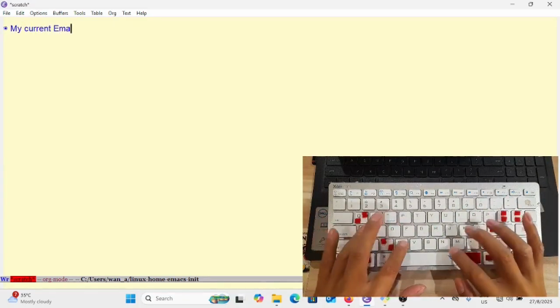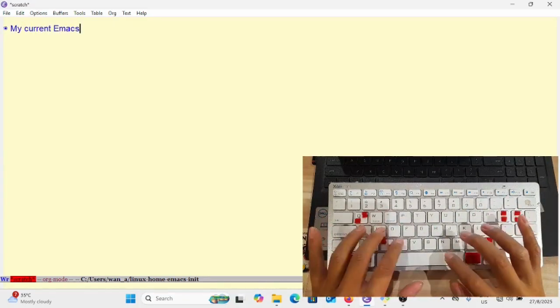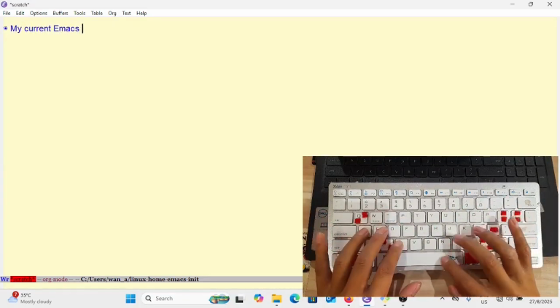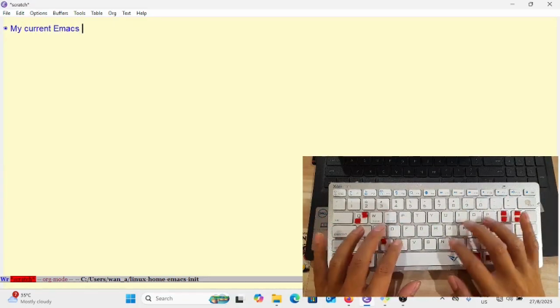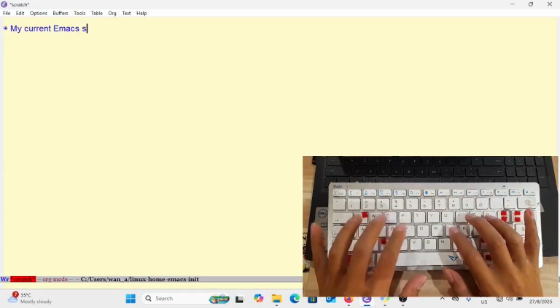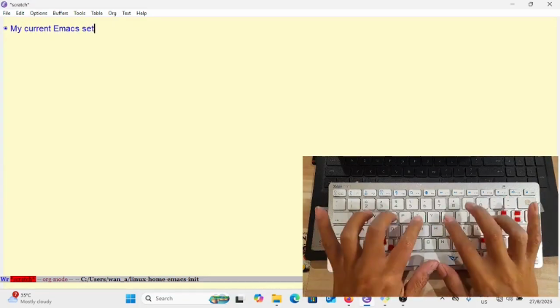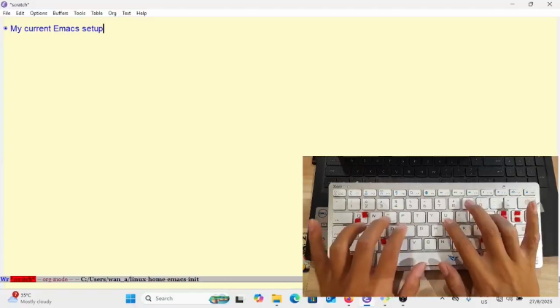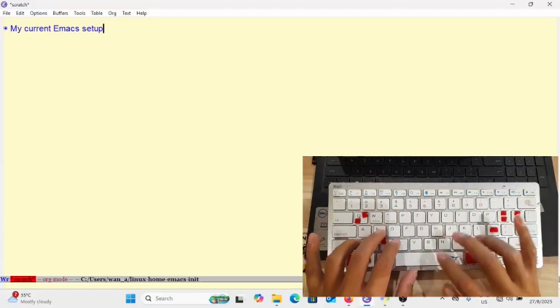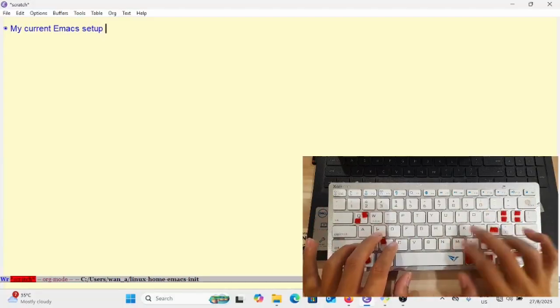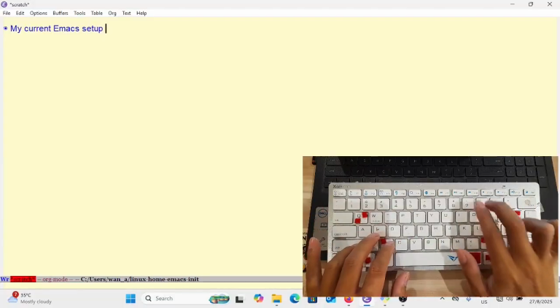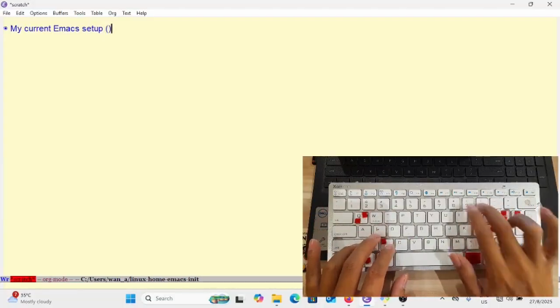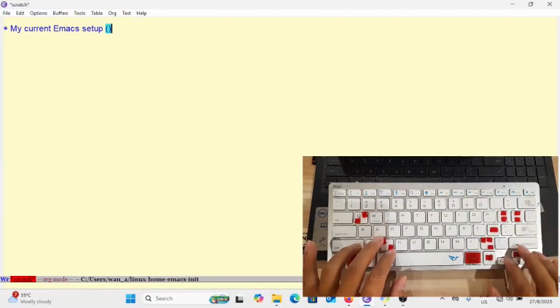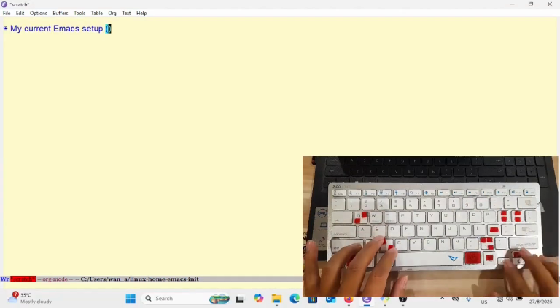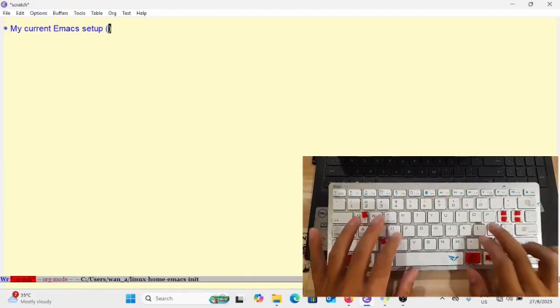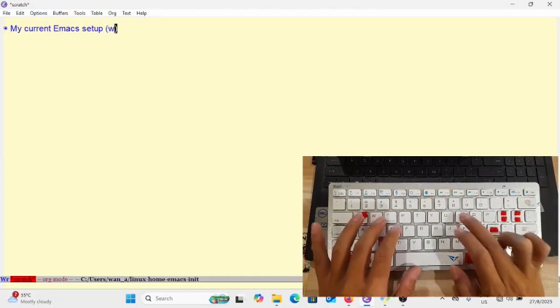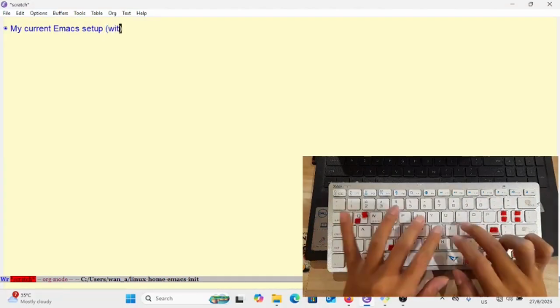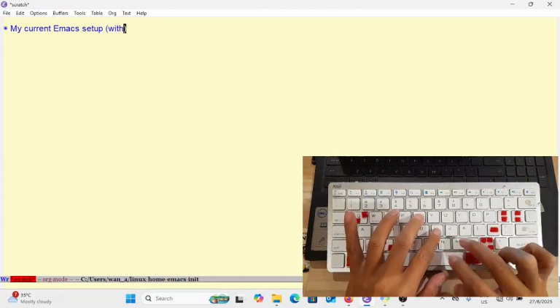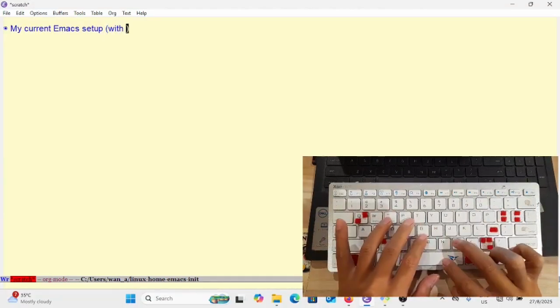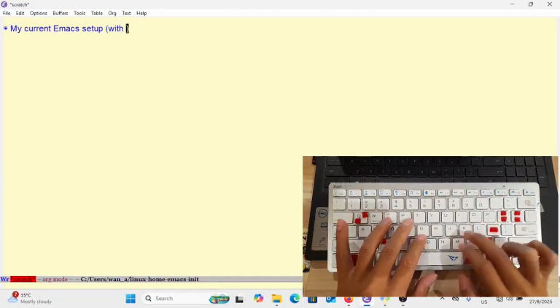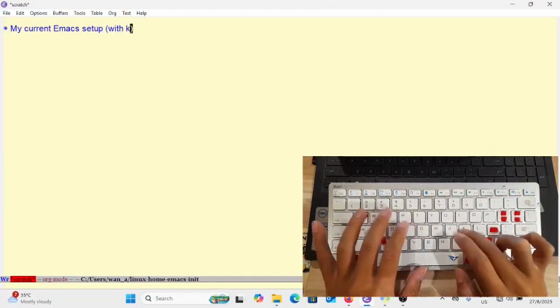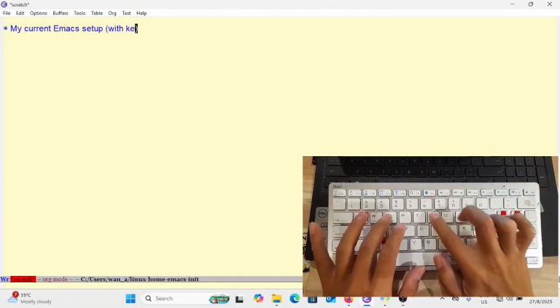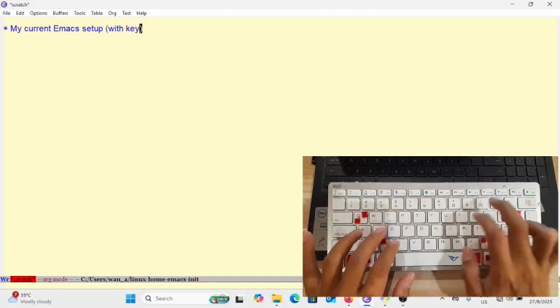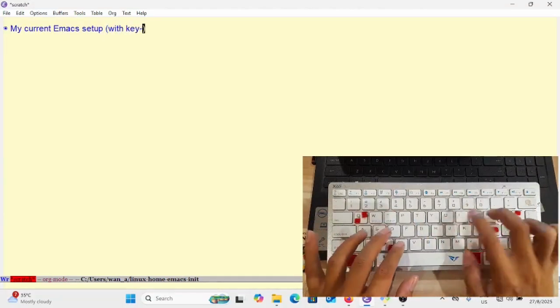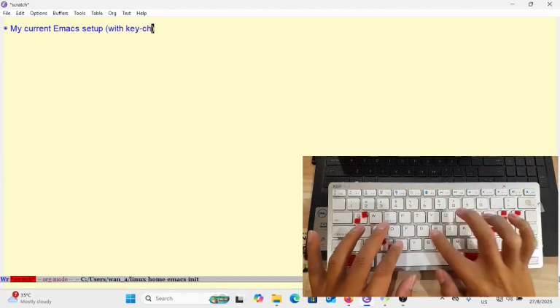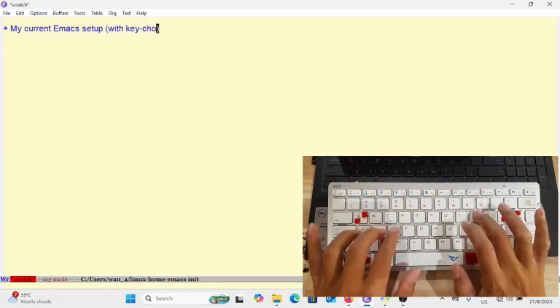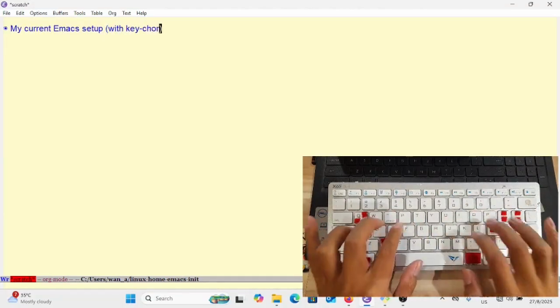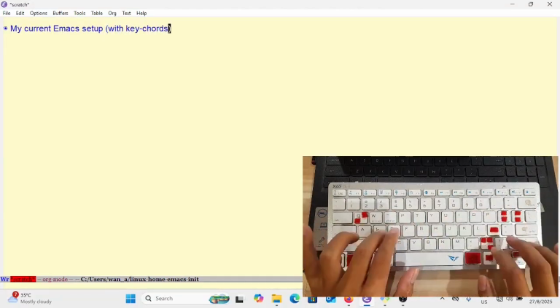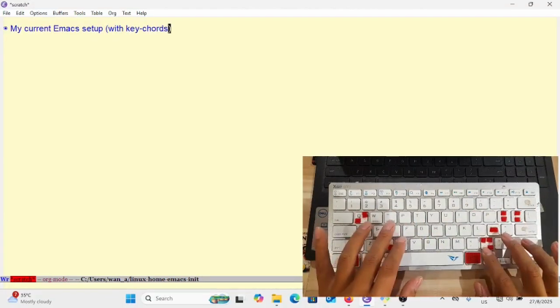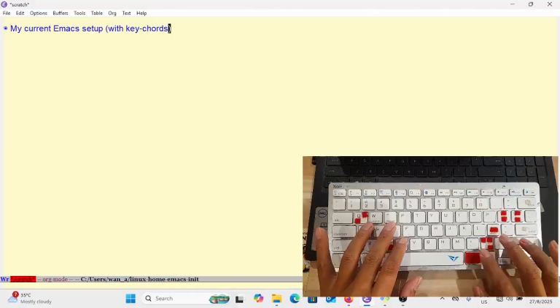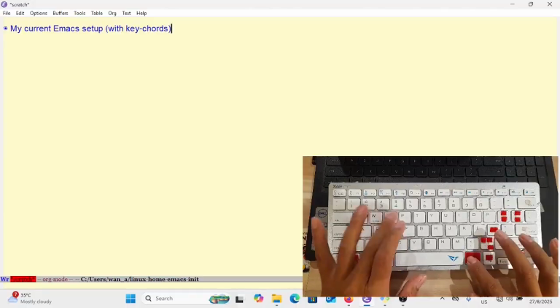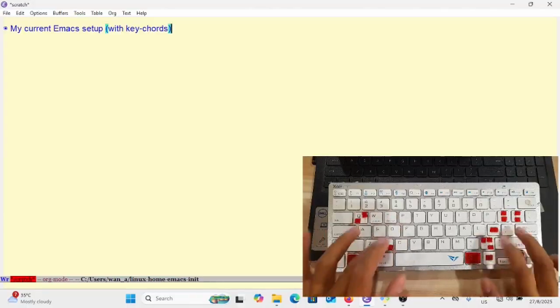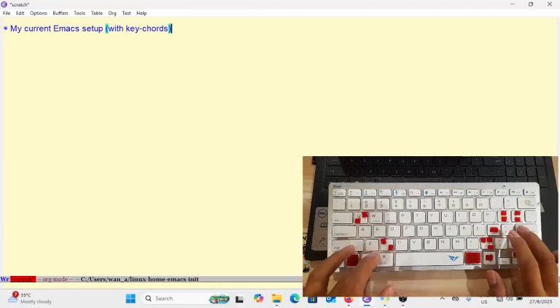Today I'm going to talk about how I set up my Emacs currently for my daily writing and workflow.